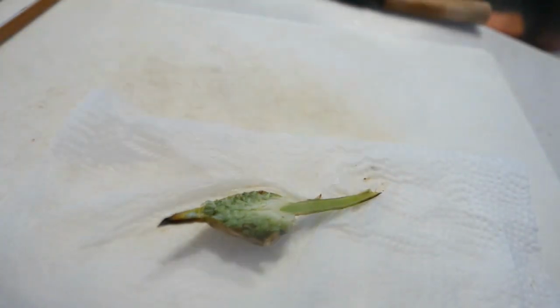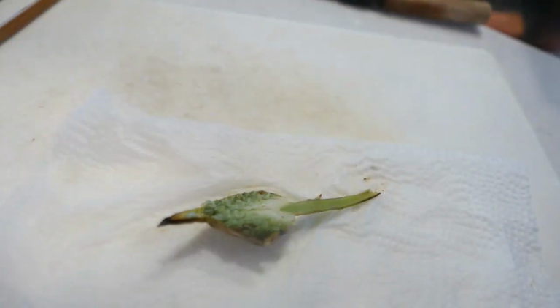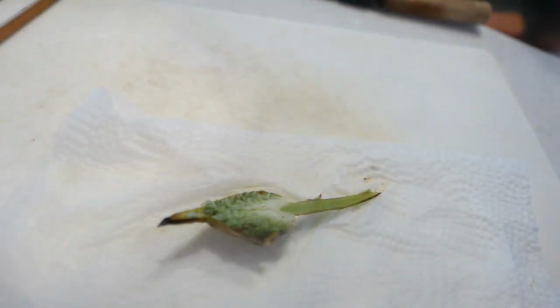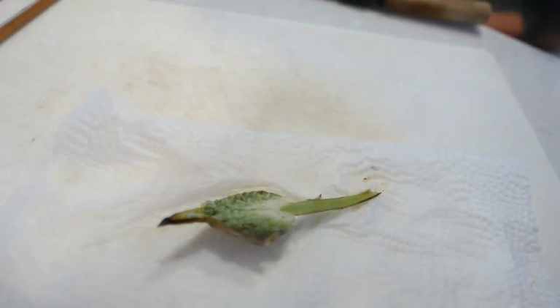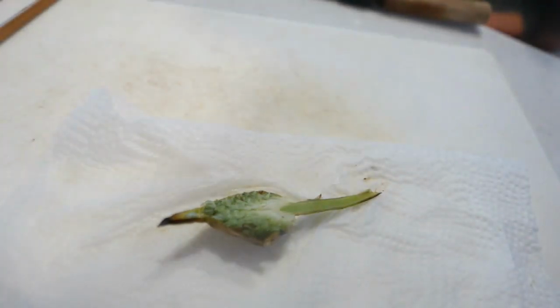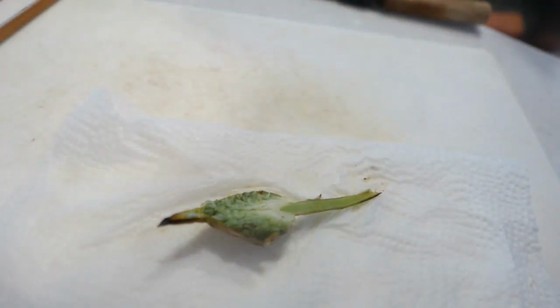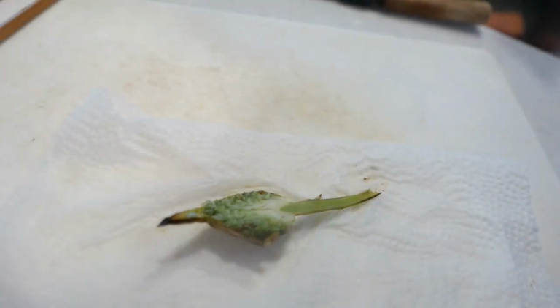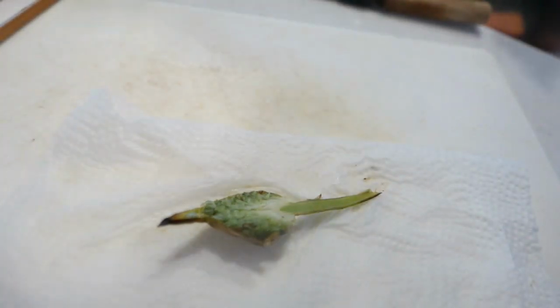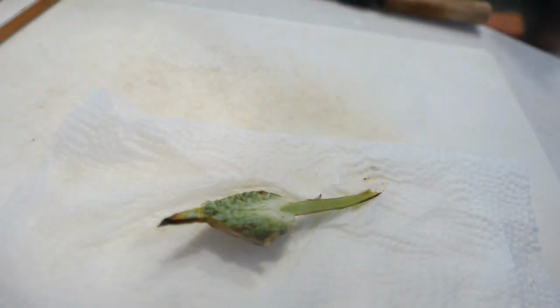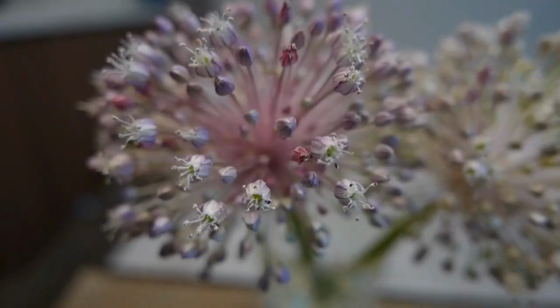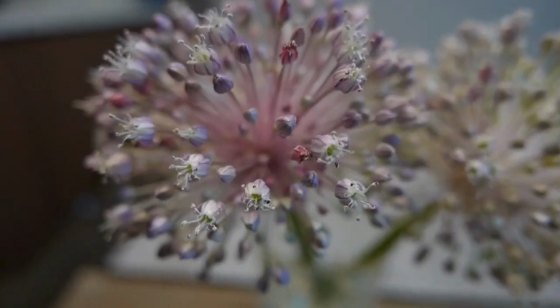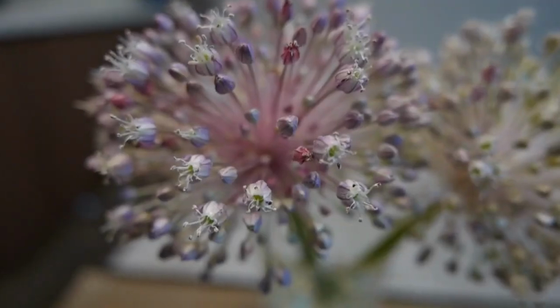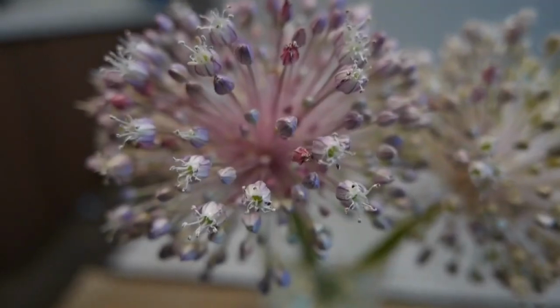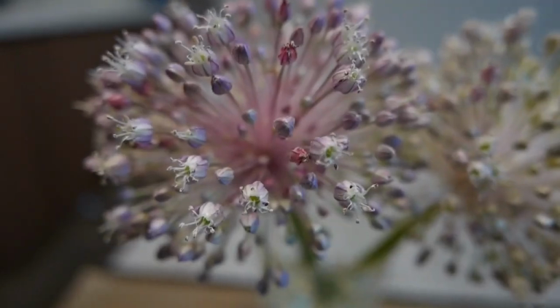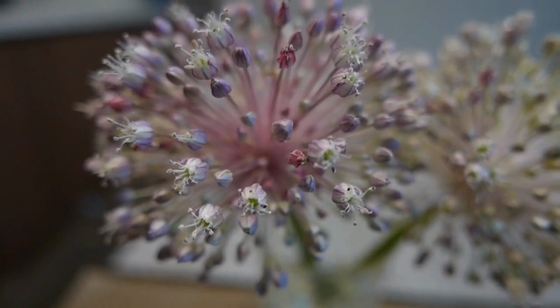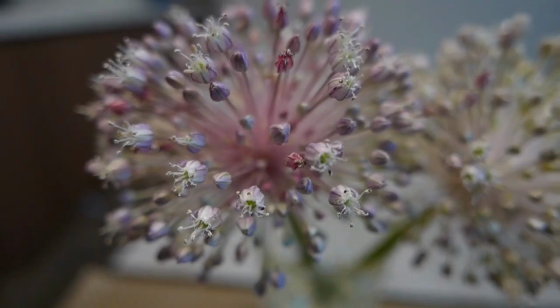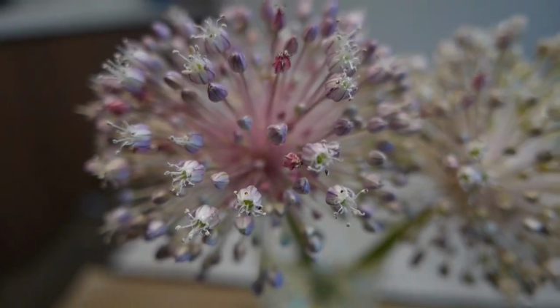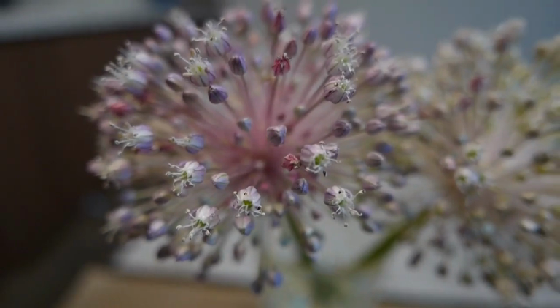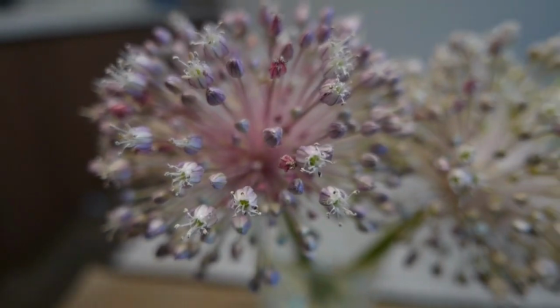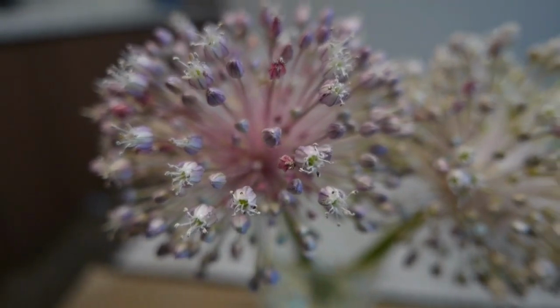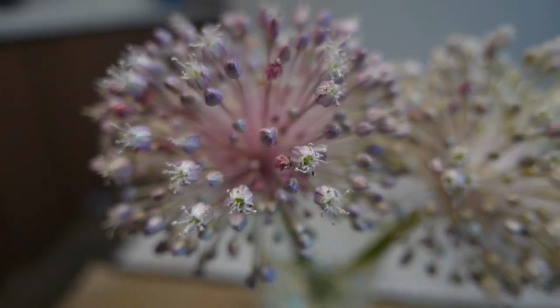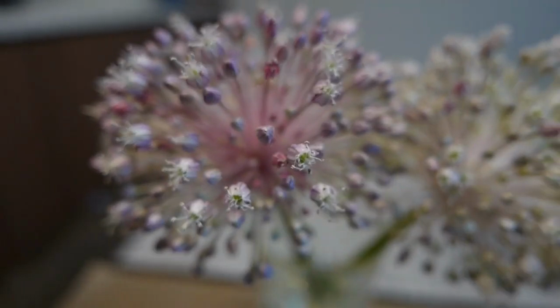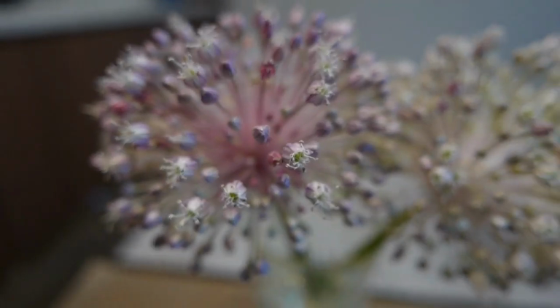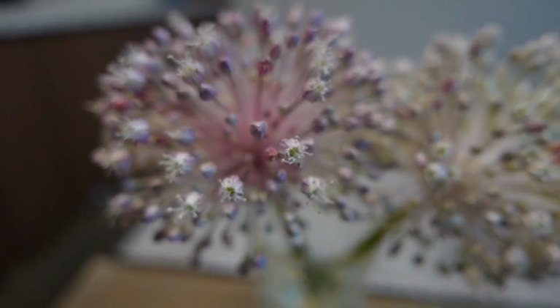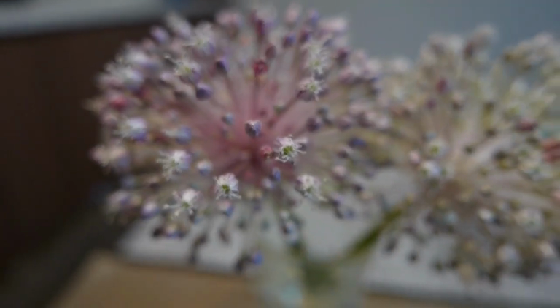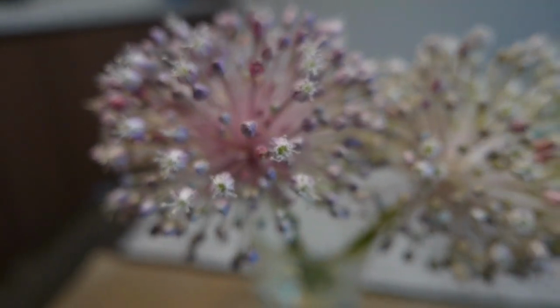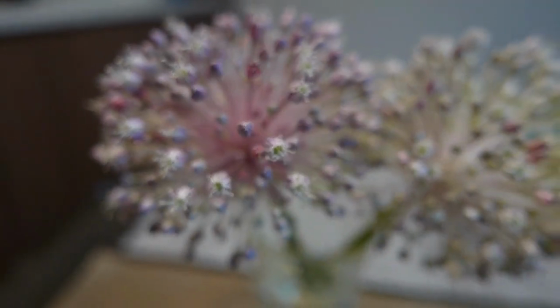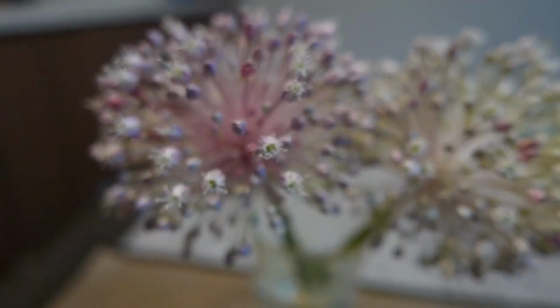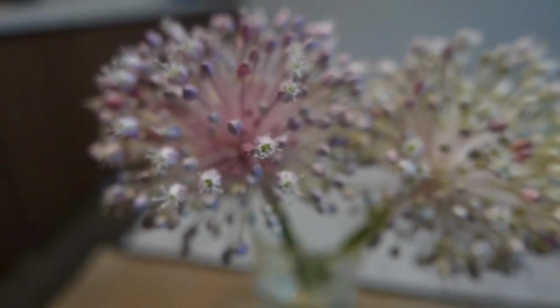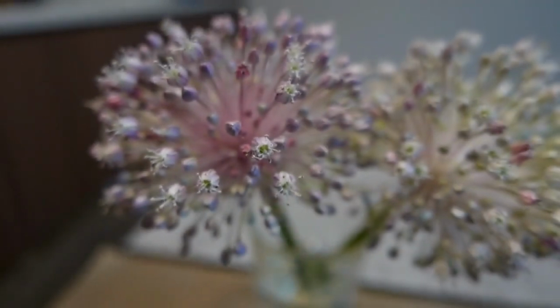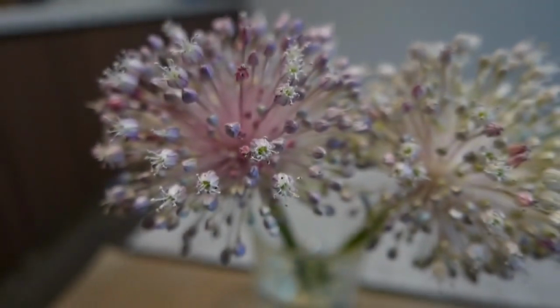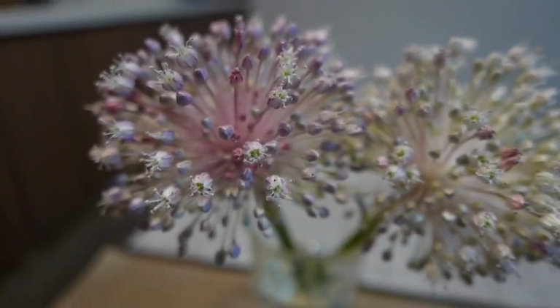I kept a couple of them out, stuck them in some water, and let them bloom. It's a really pretty flower.